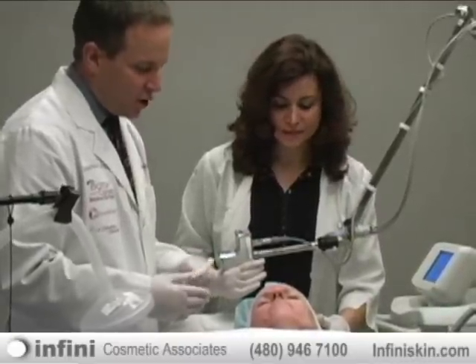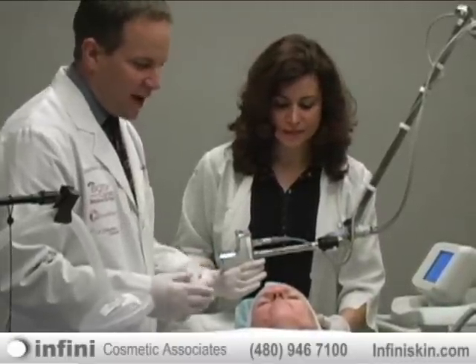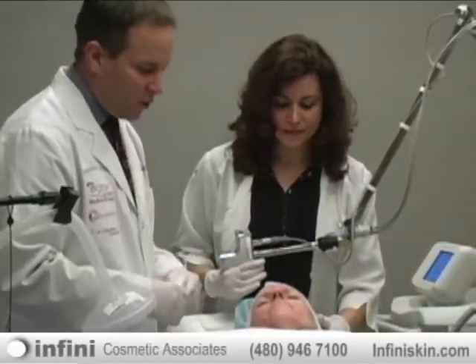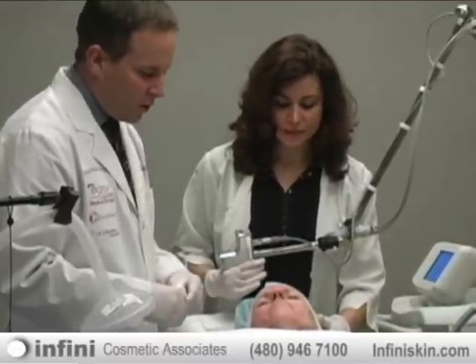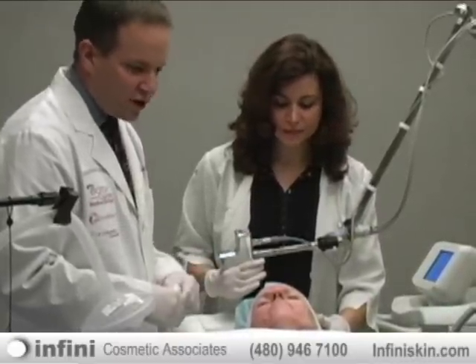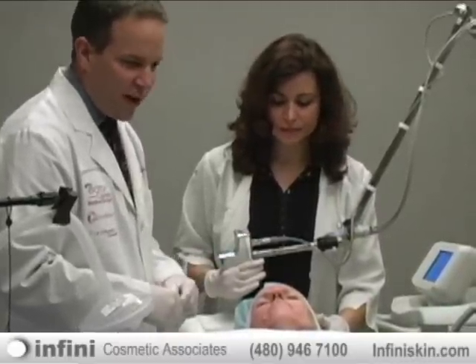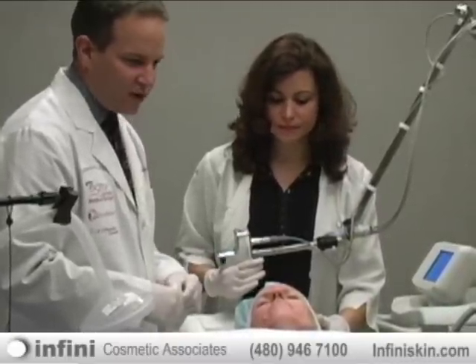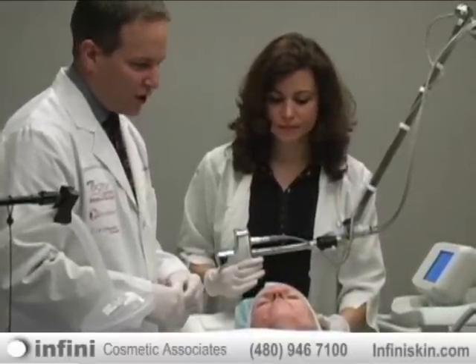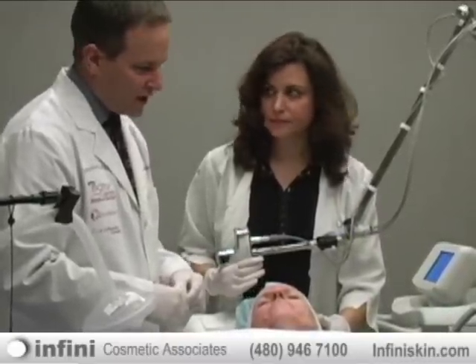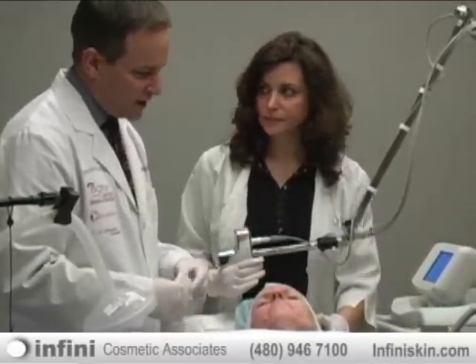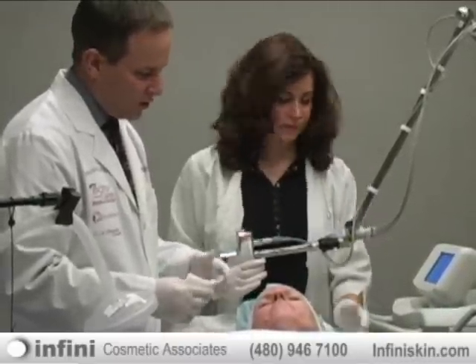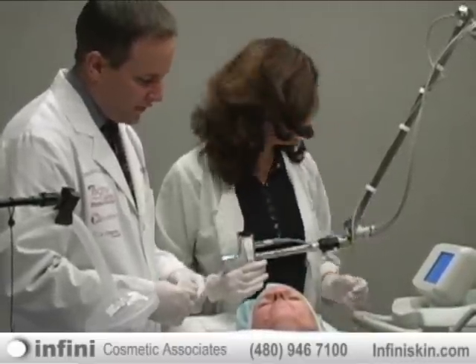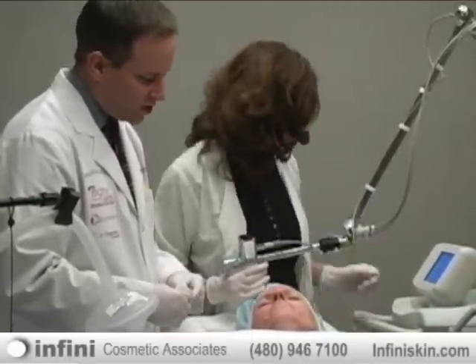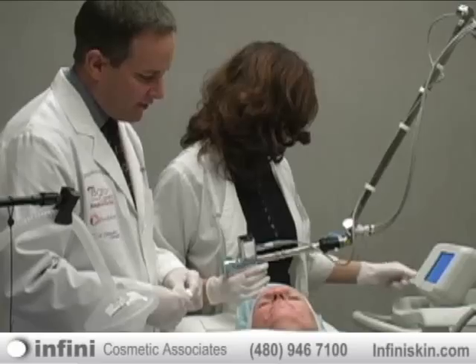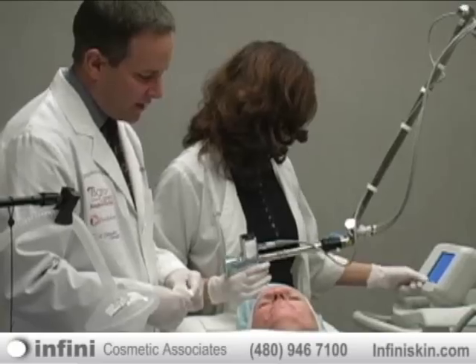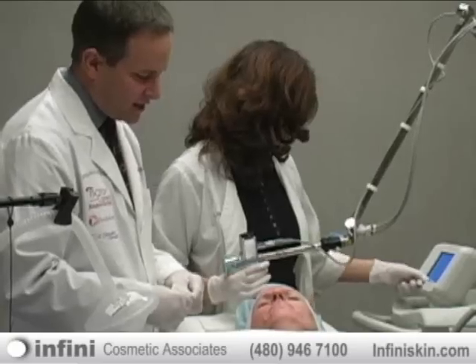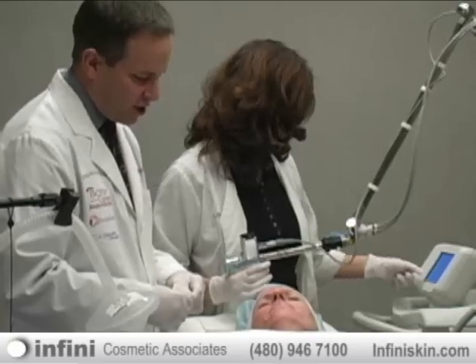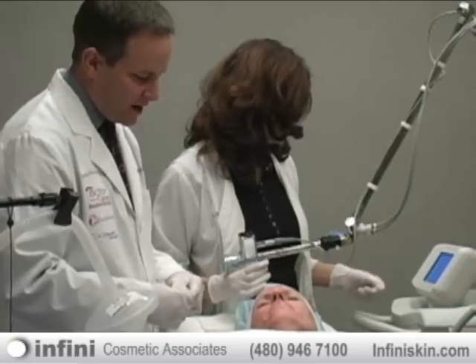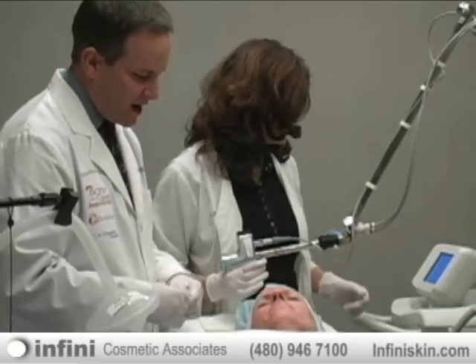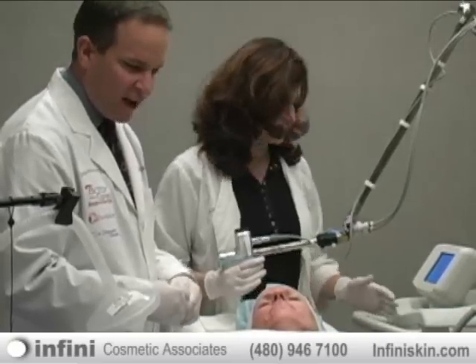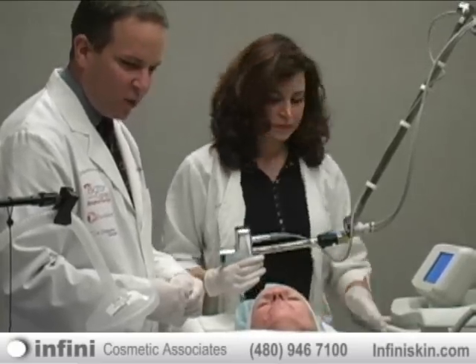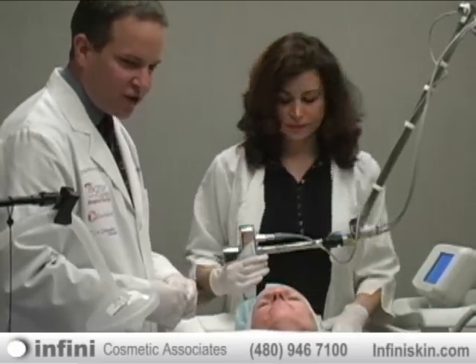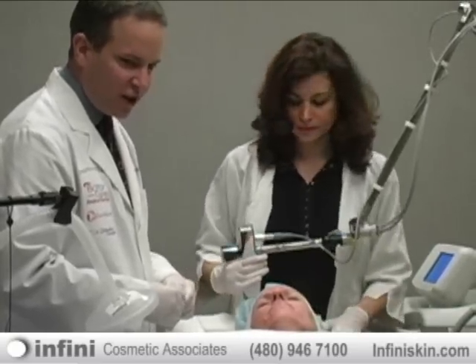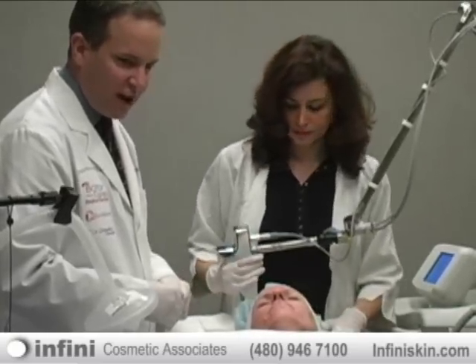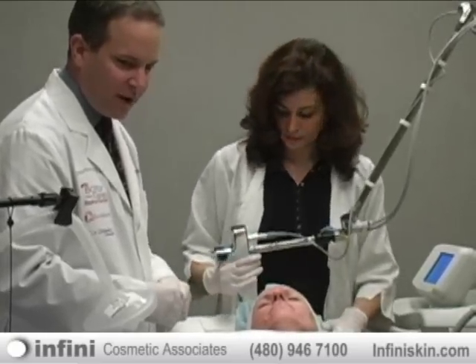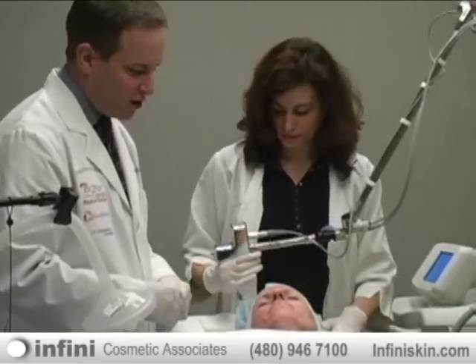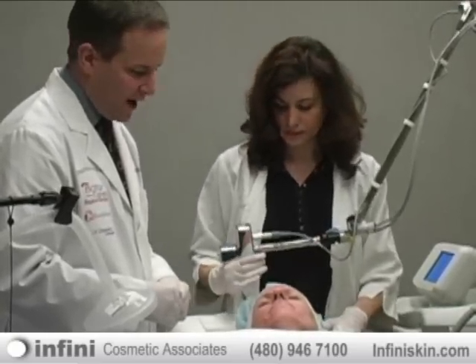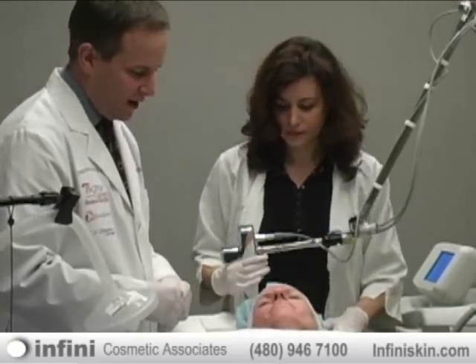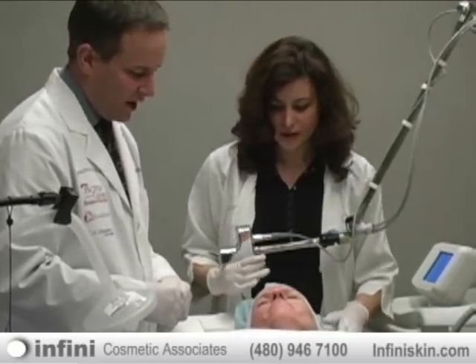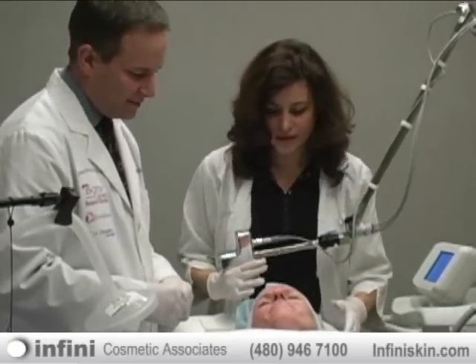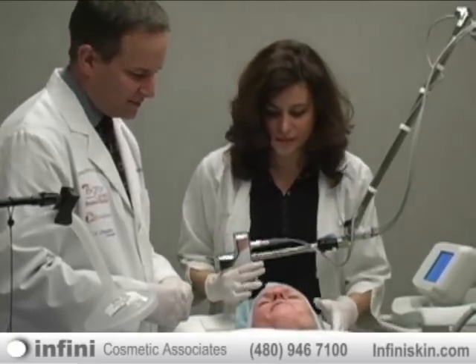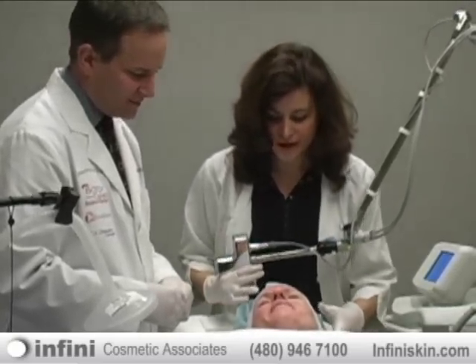What we're going to do now is continue and finish off the rest of the treatment, then we'll get you cleaned up and on your way.